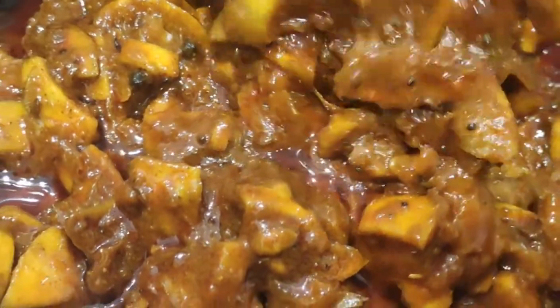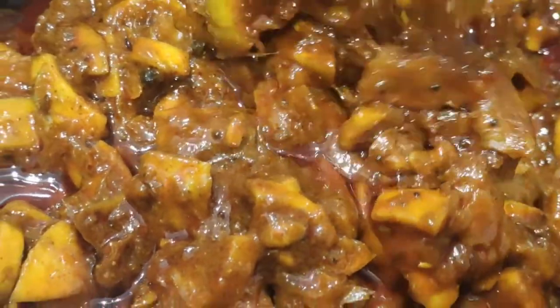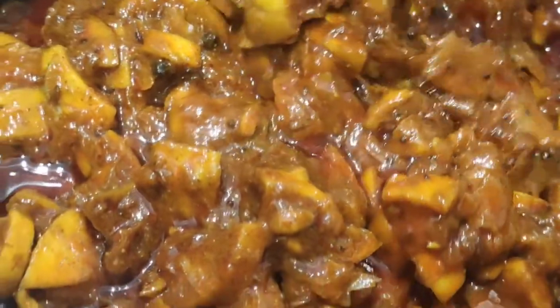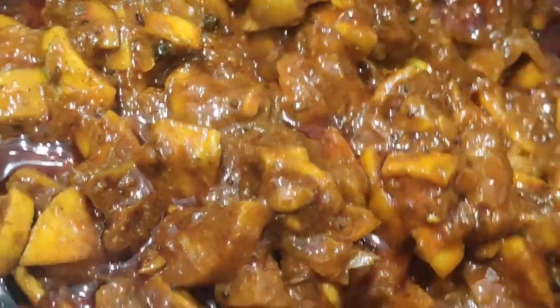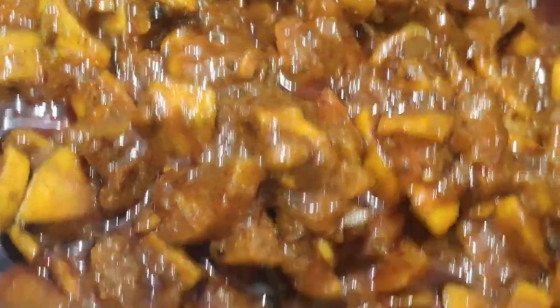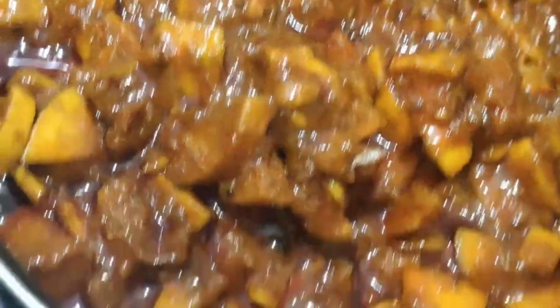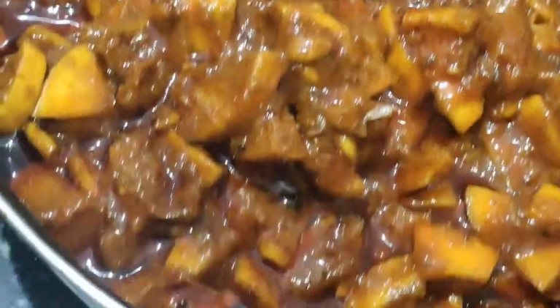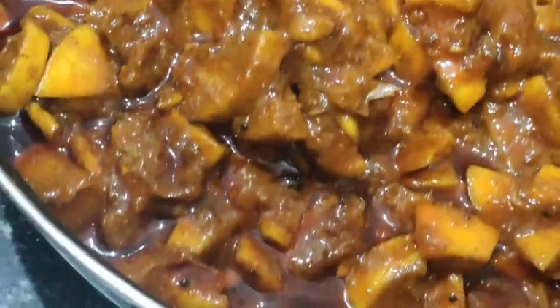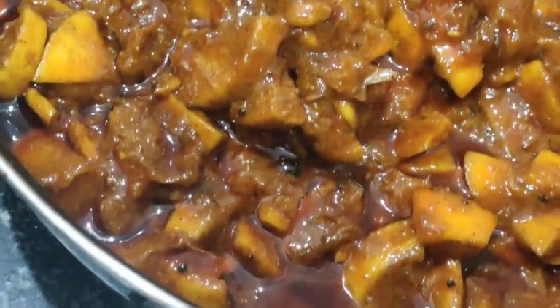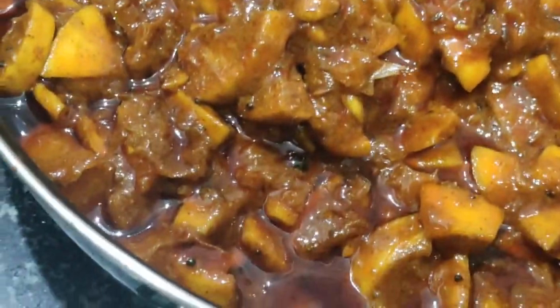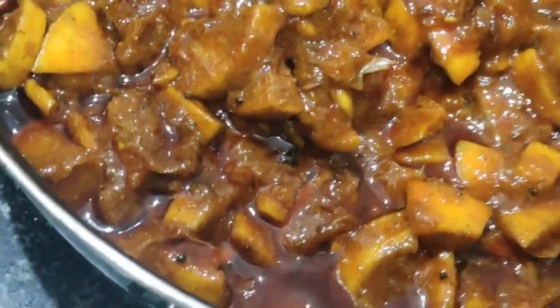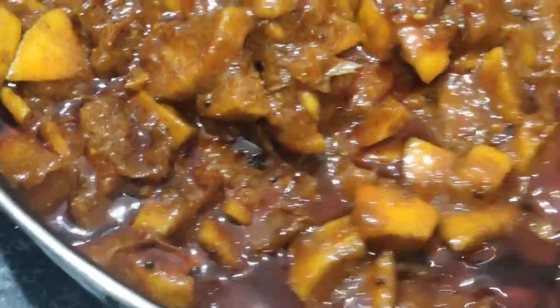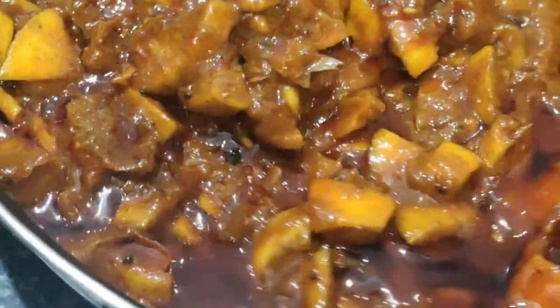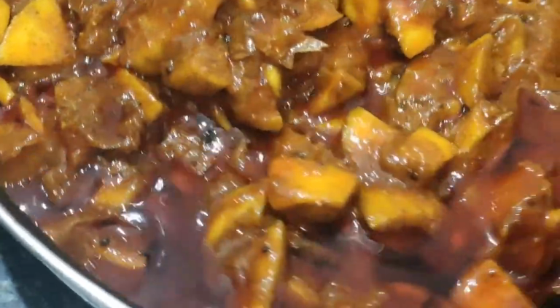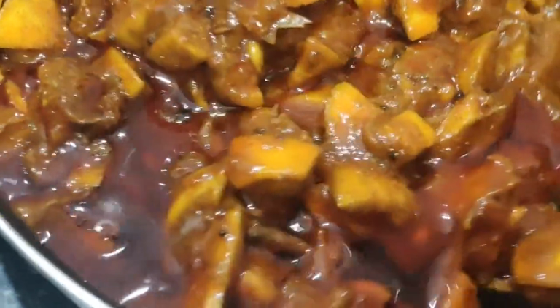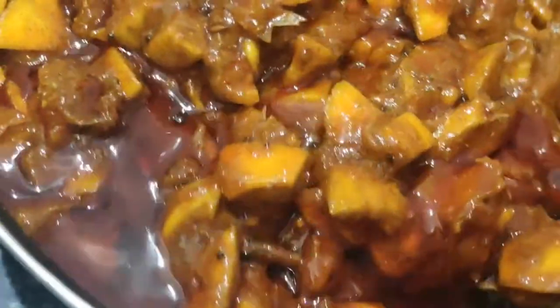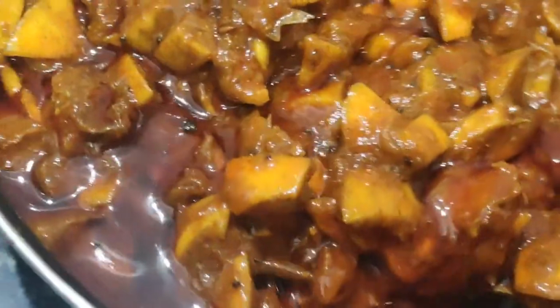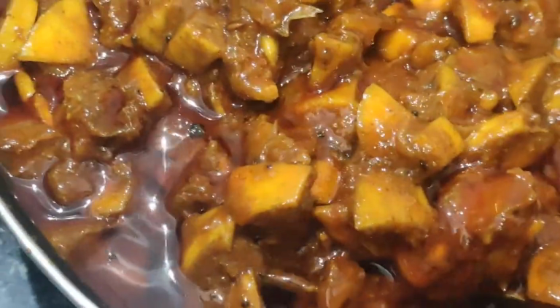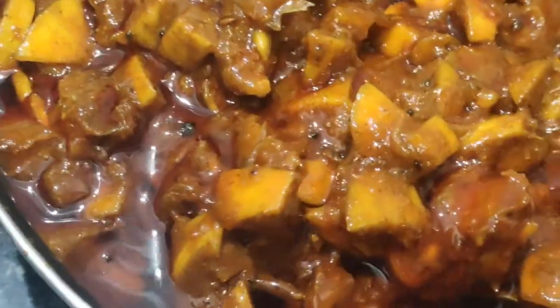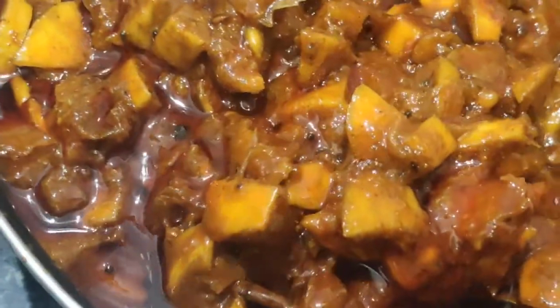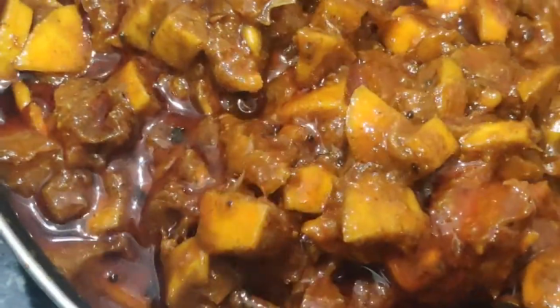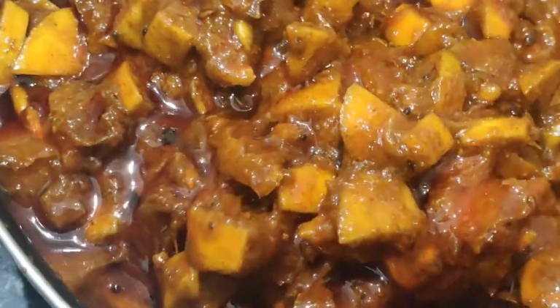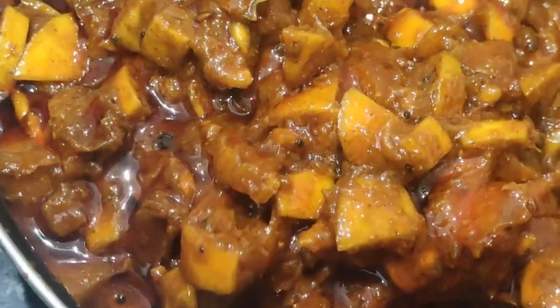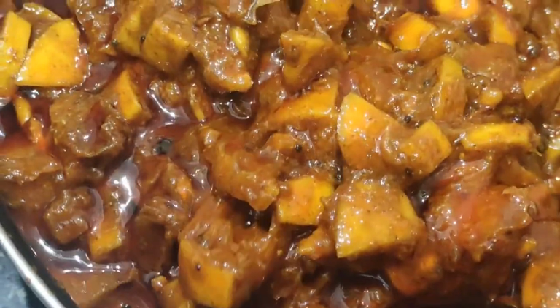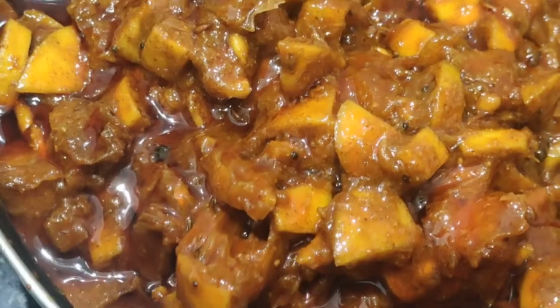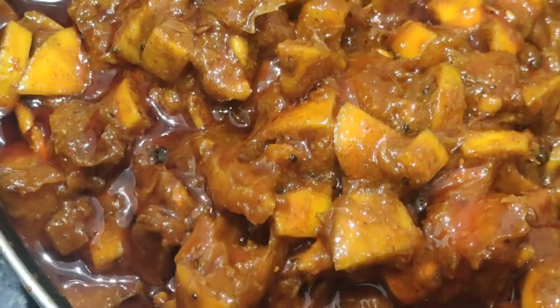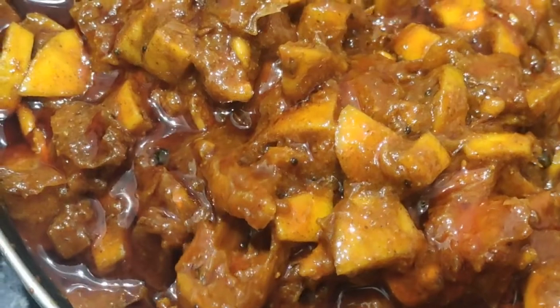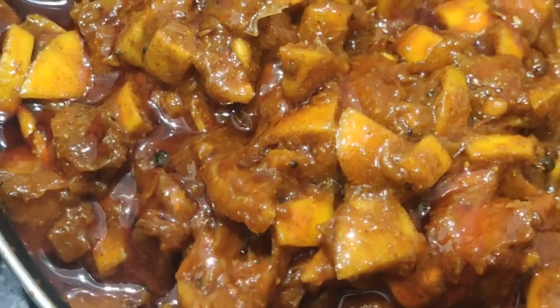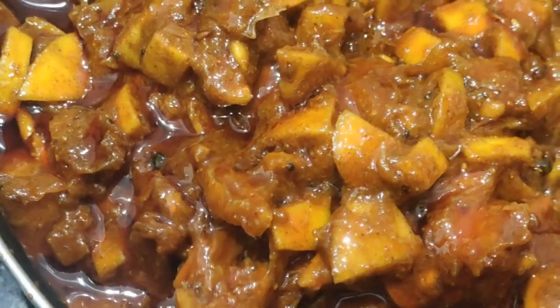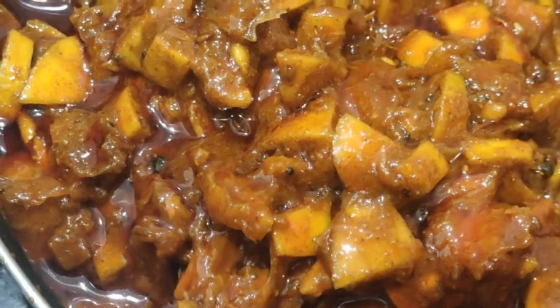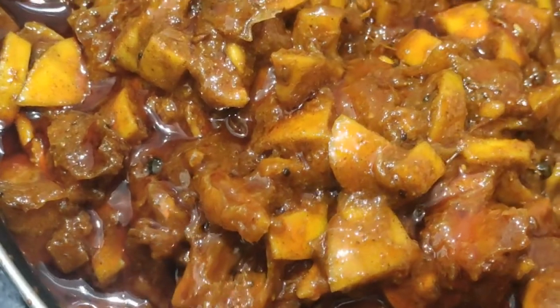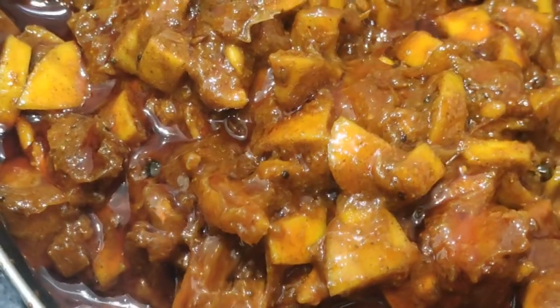This is easy to cut. Now we will mix all the ingredients.